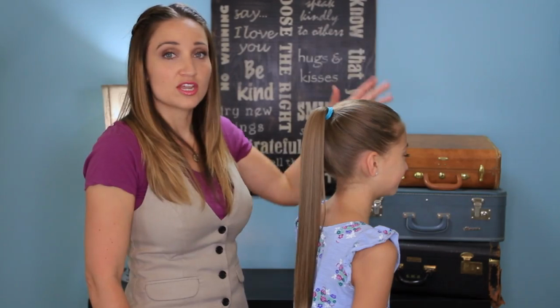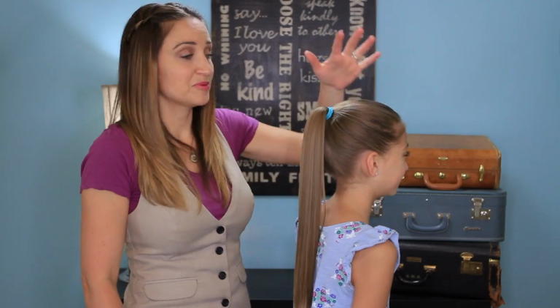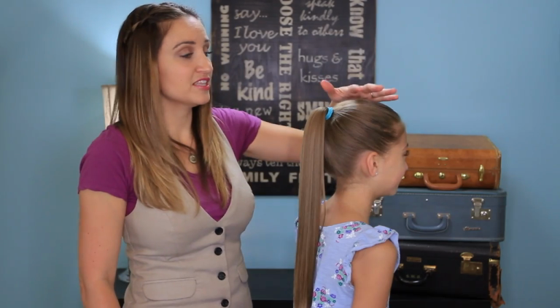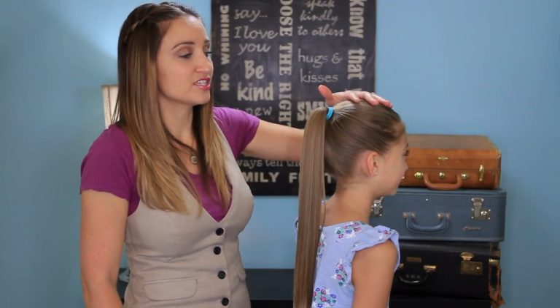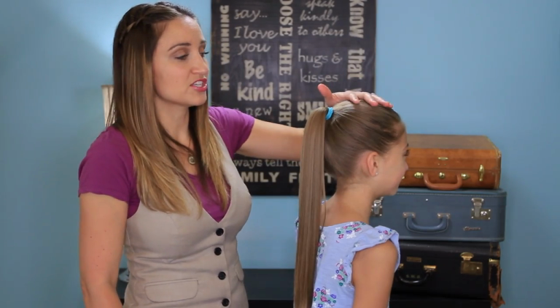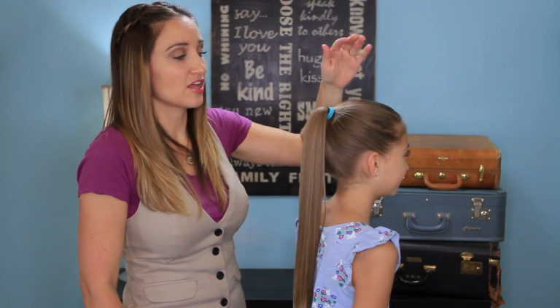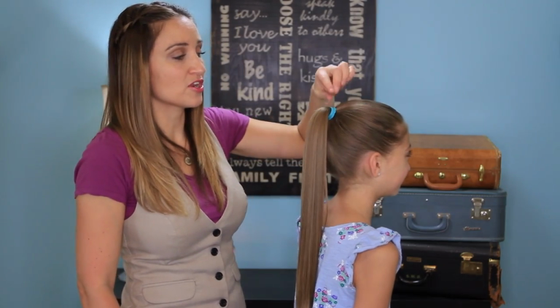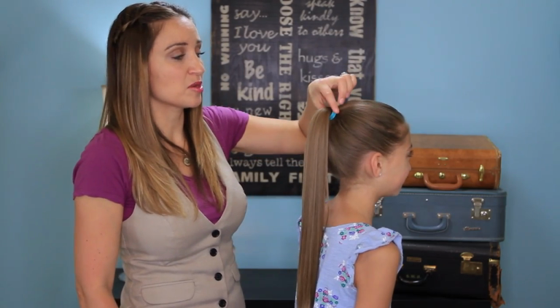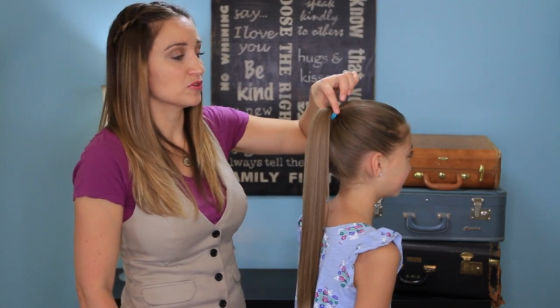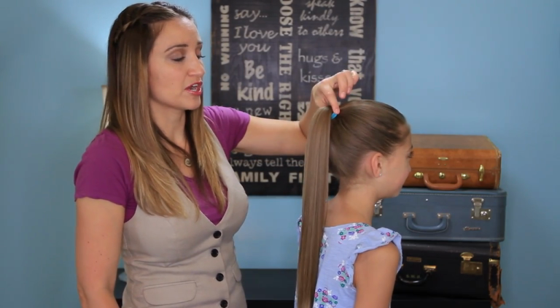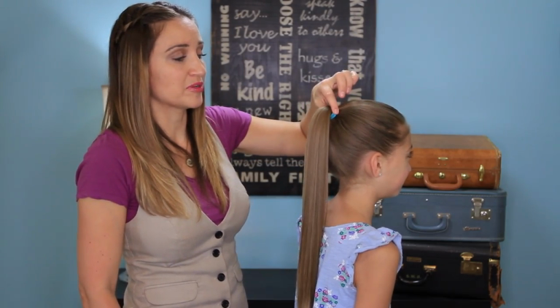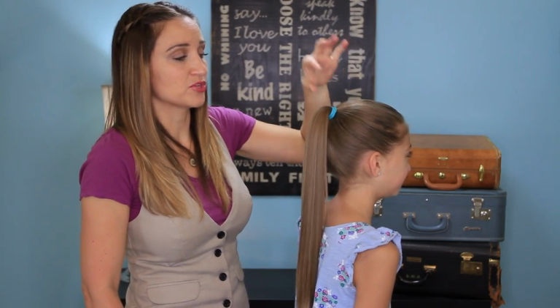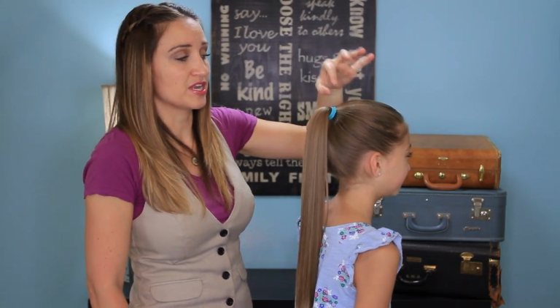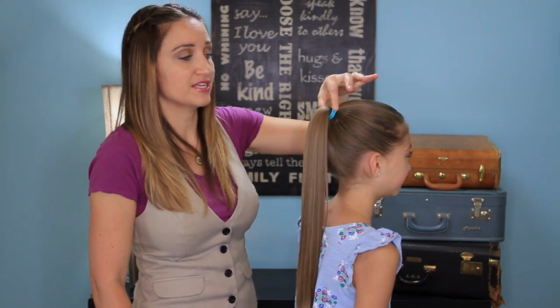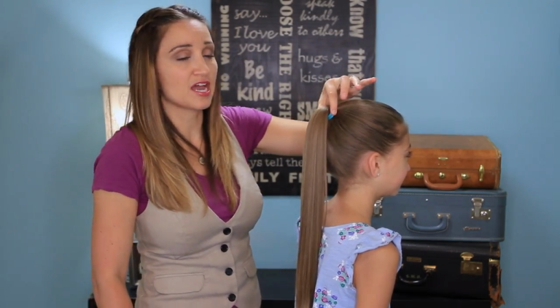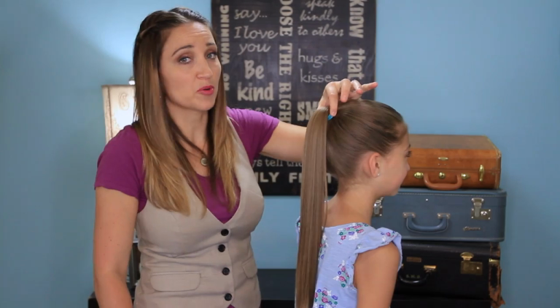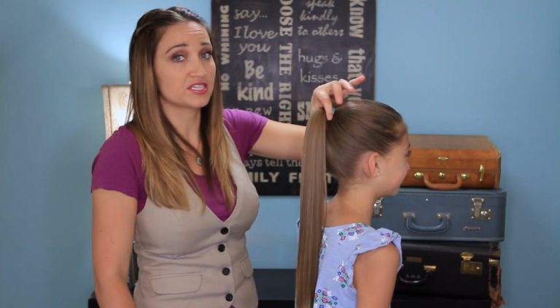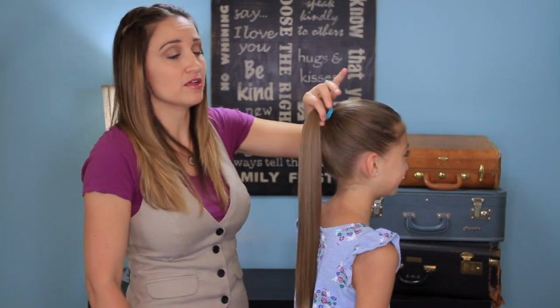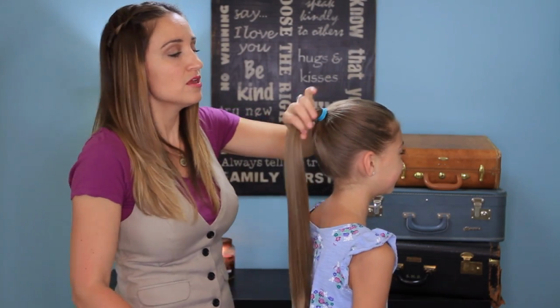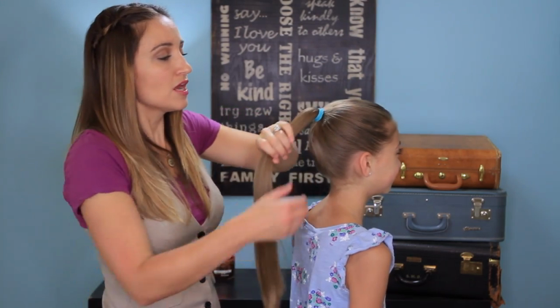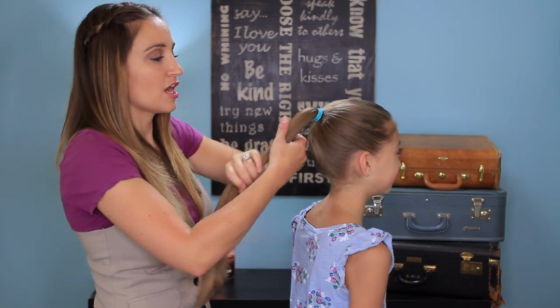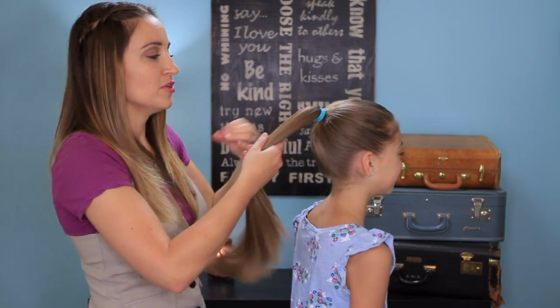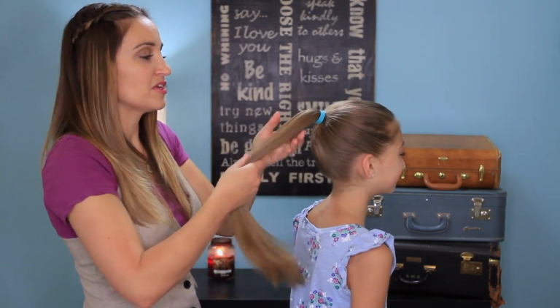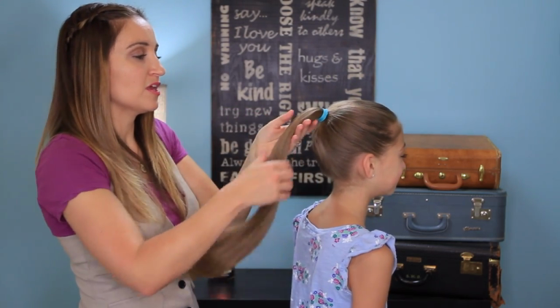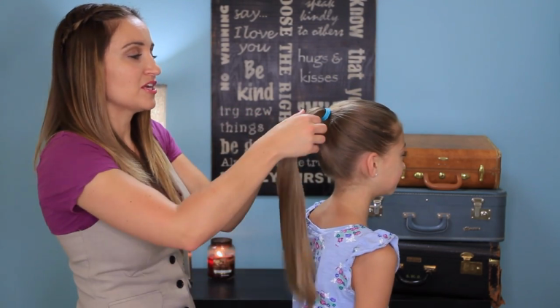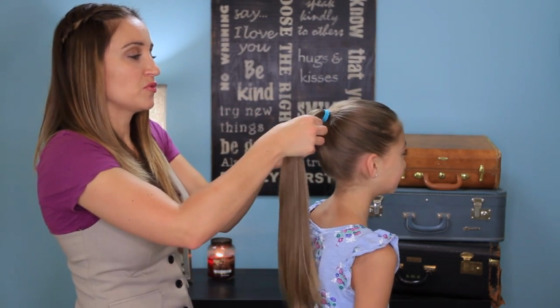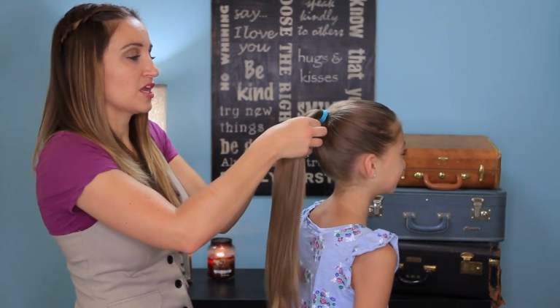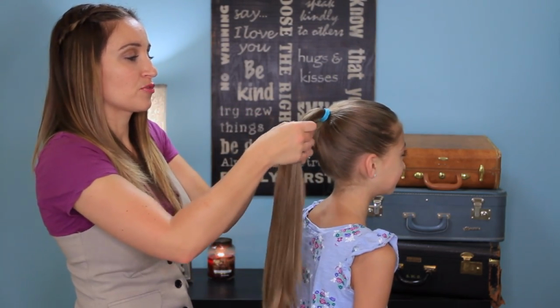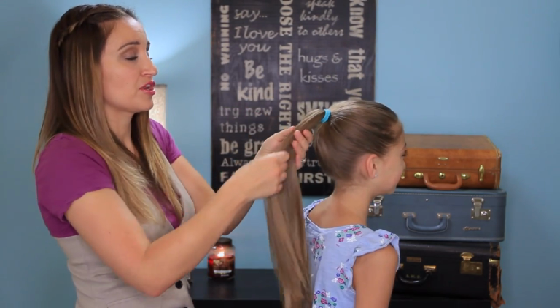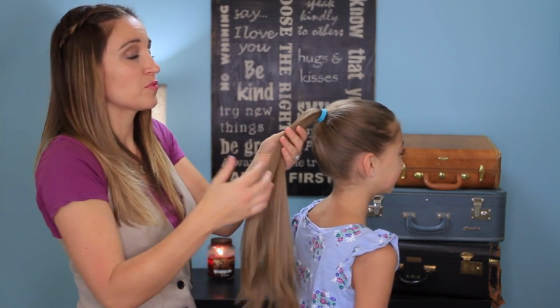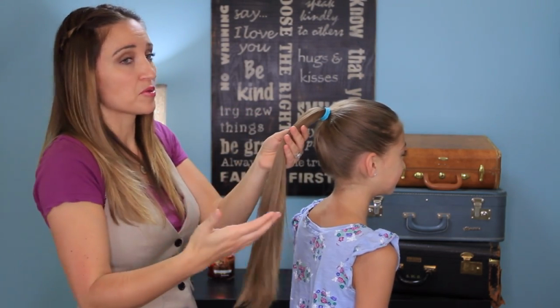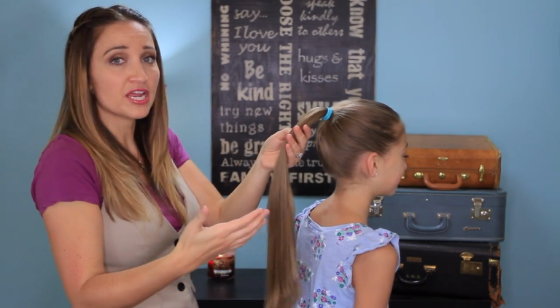Now, to begin this hairstyle, I've gone ahead and pulled her hair up into a nice high ponytail. And I'm going to begin by doing a 3D round braid.